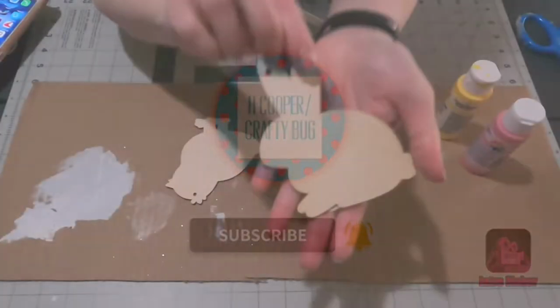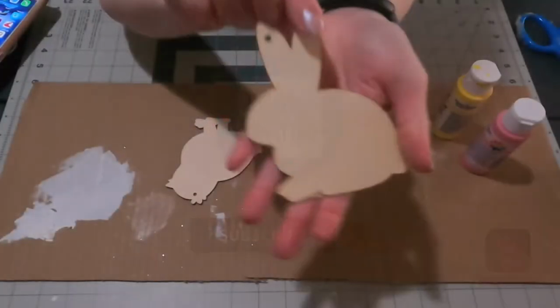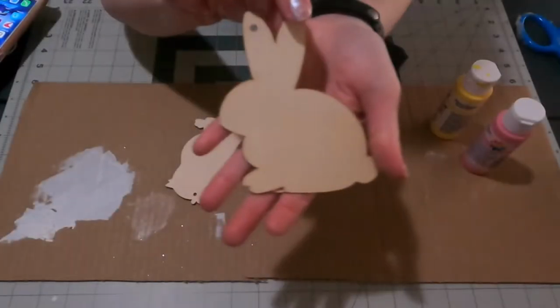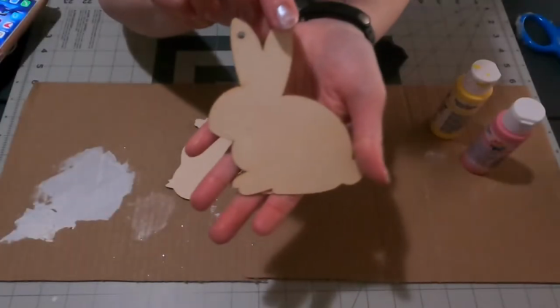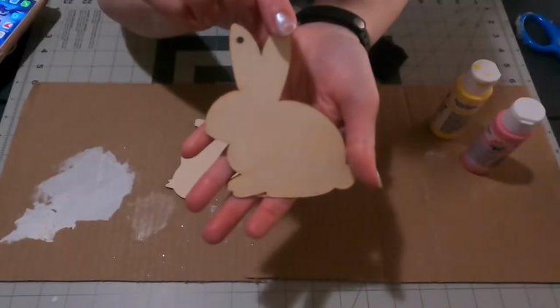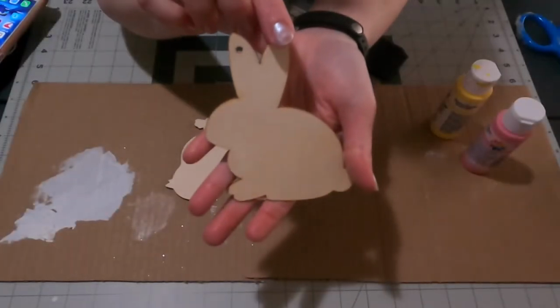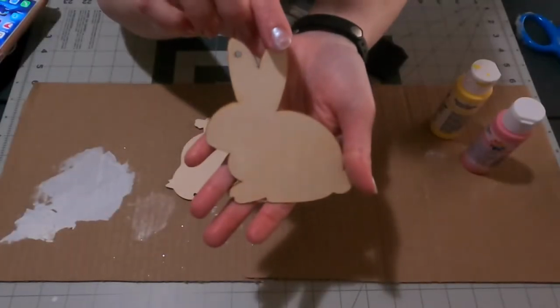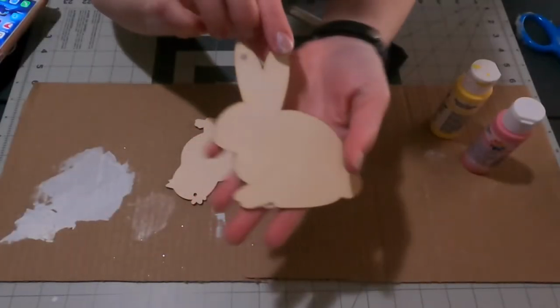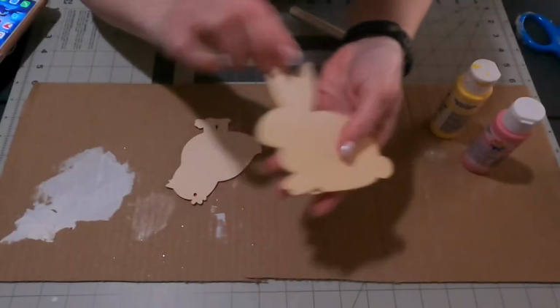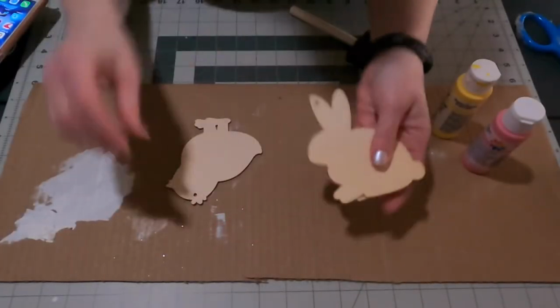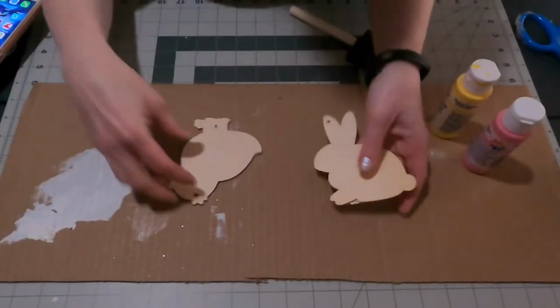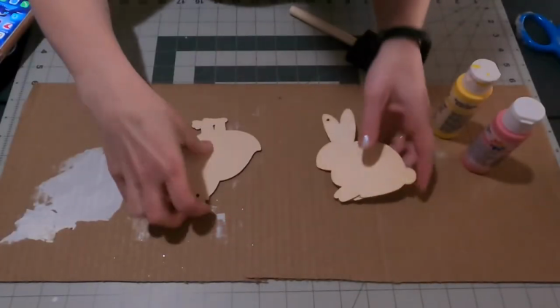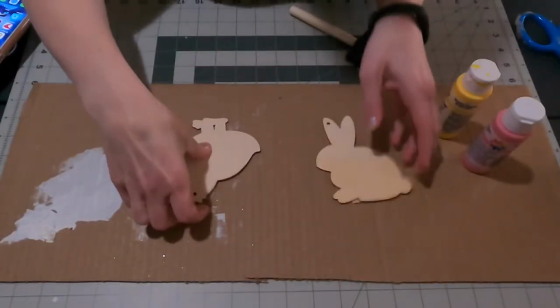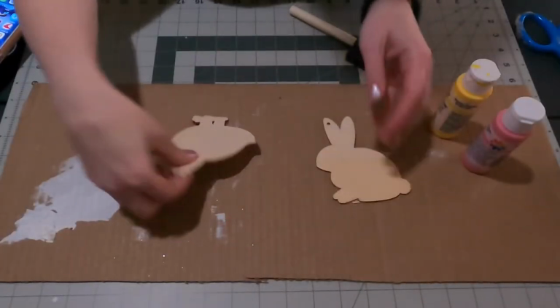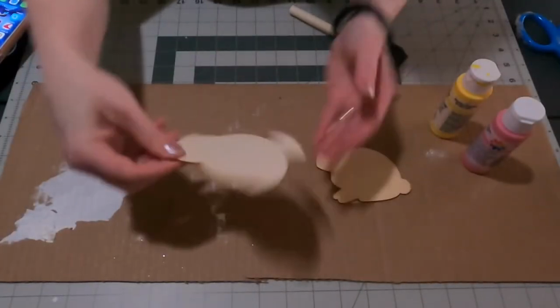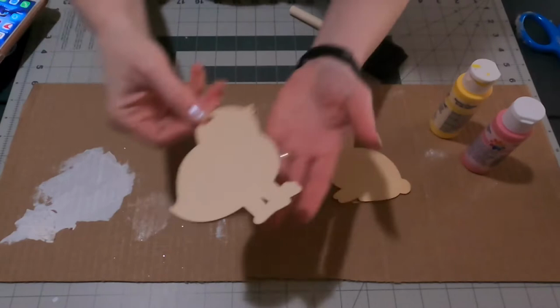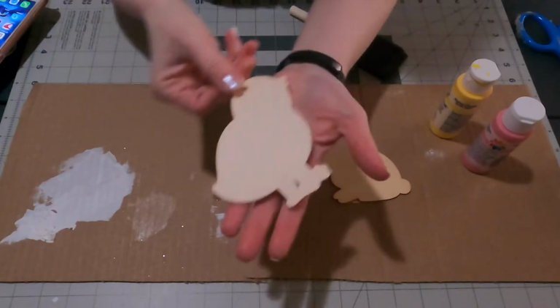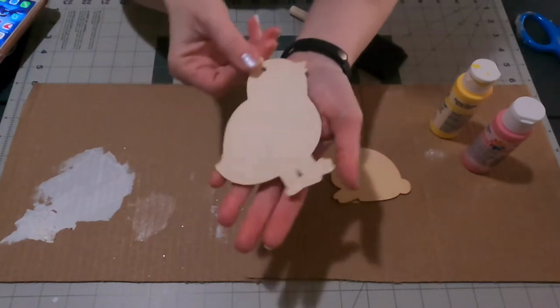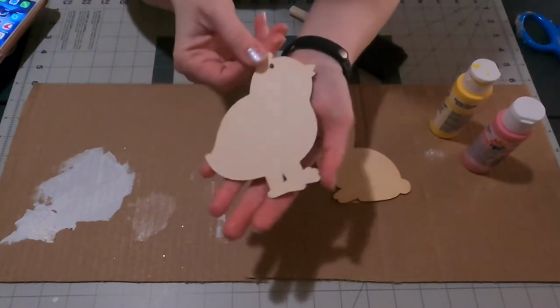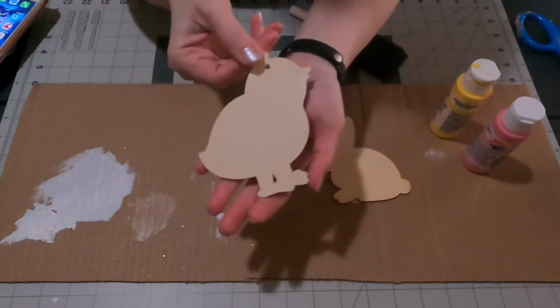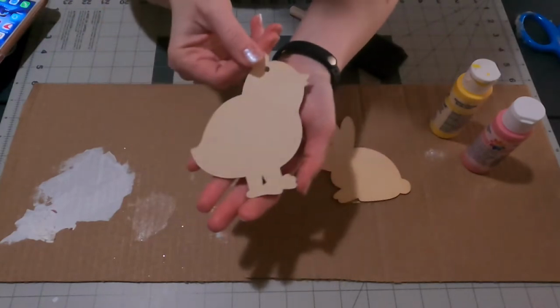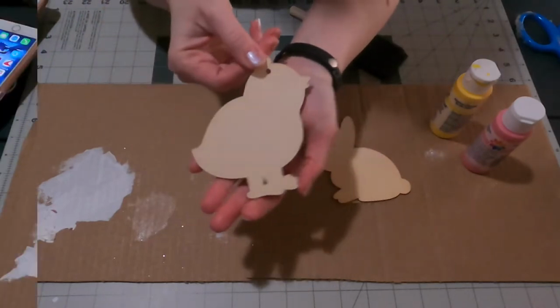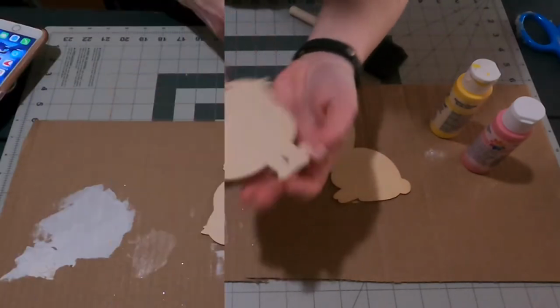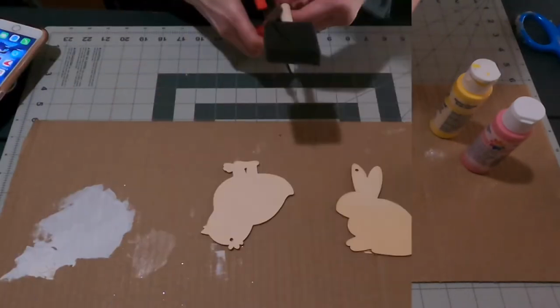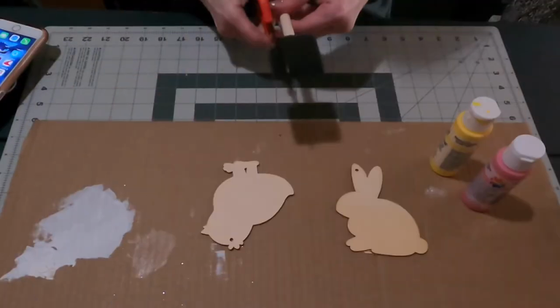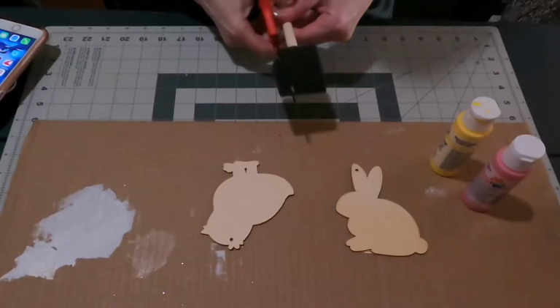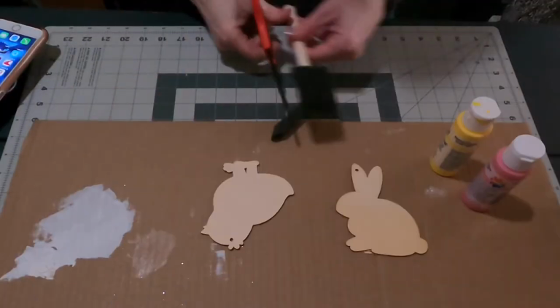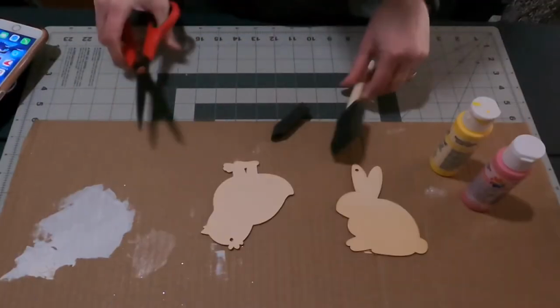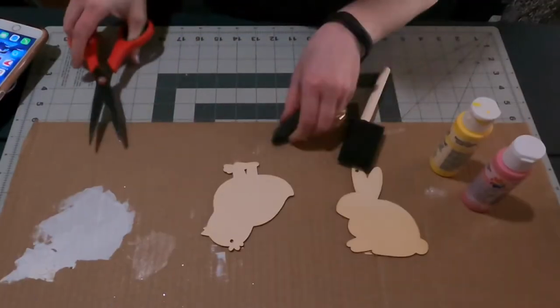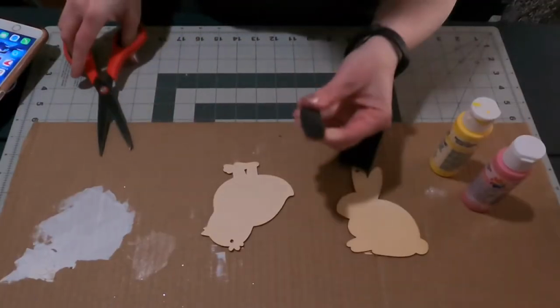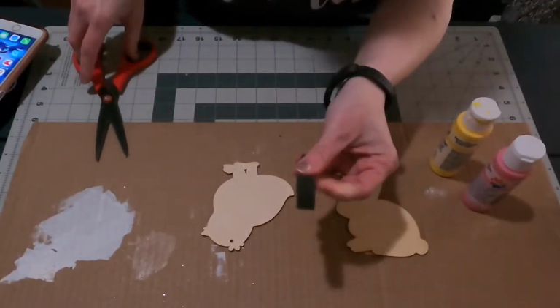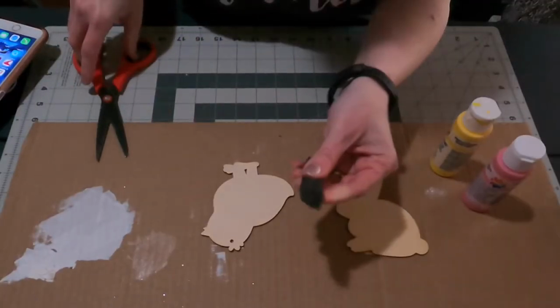These each come in an 8-pack, so you can get an 8-pack of chicks and an 8-pack of bunnies.